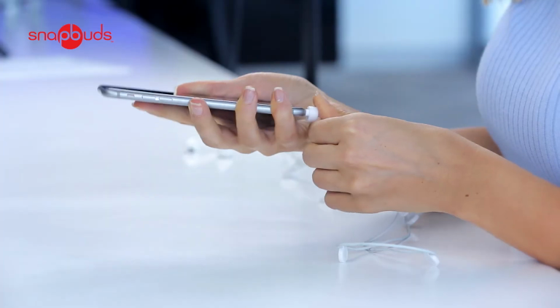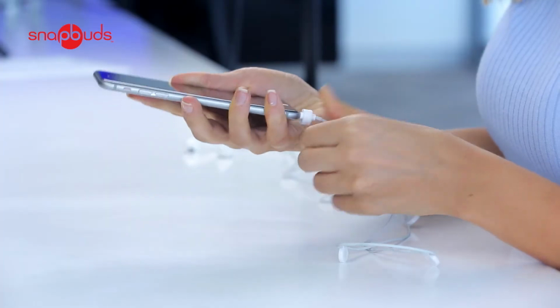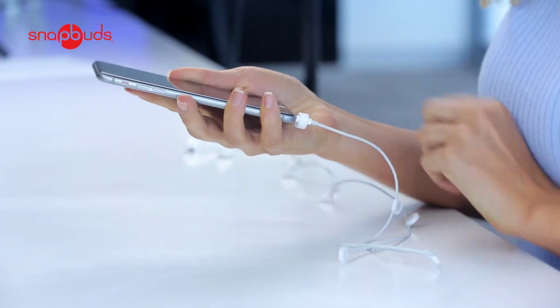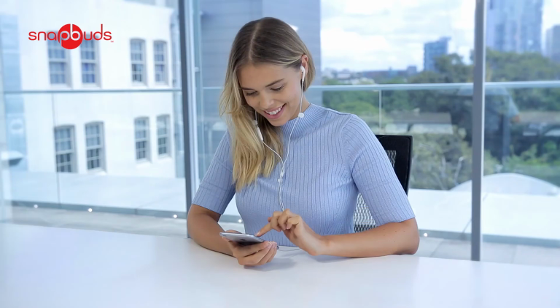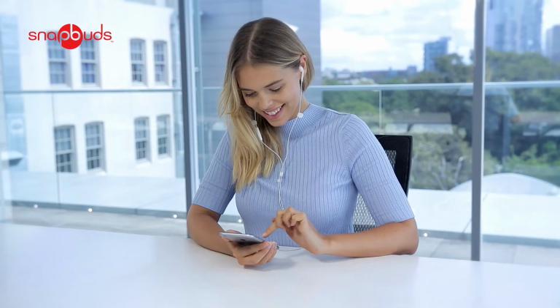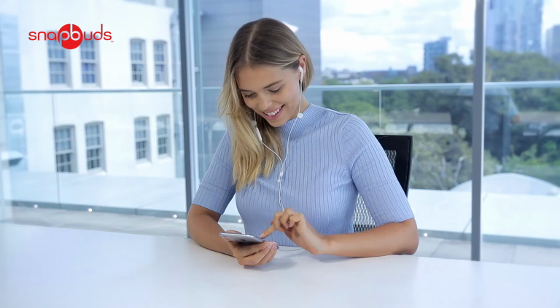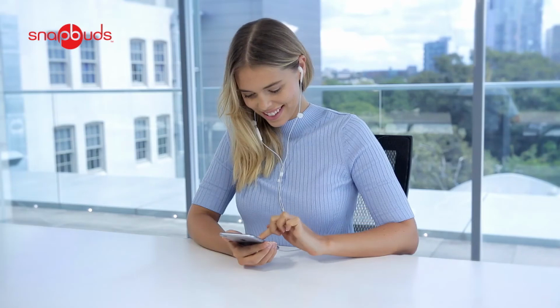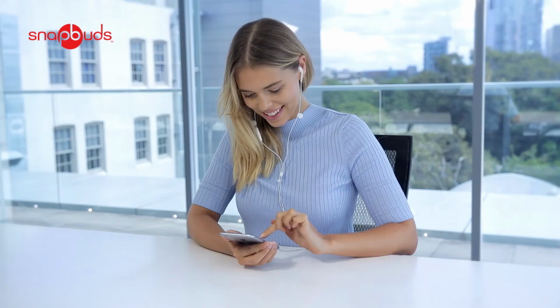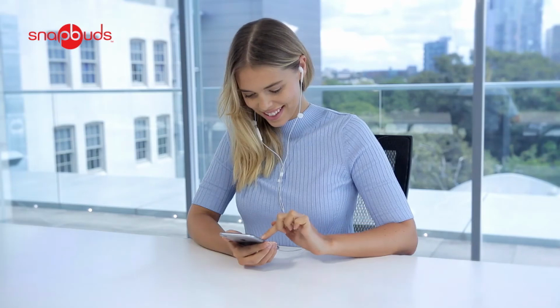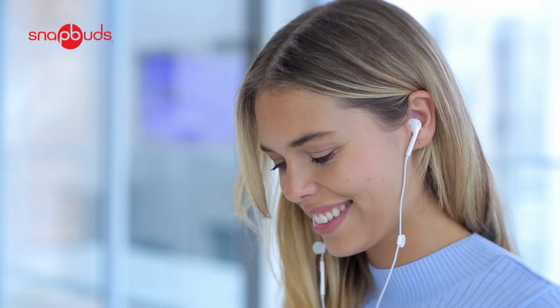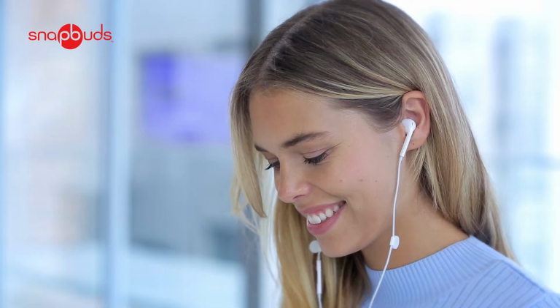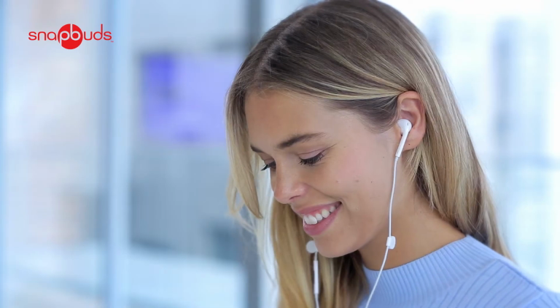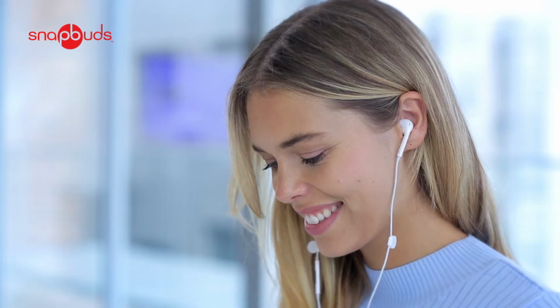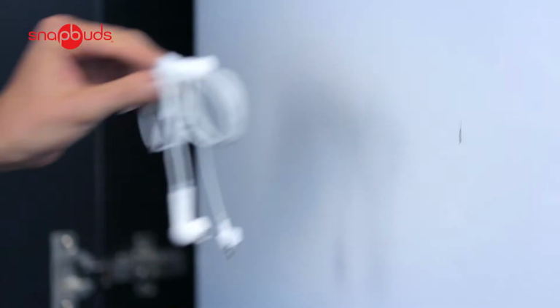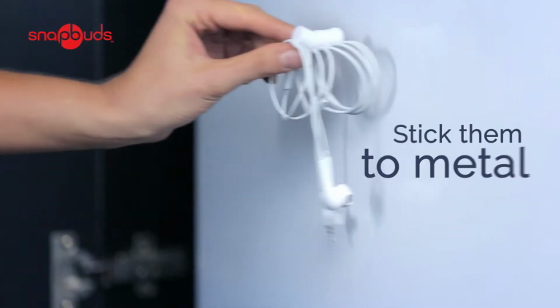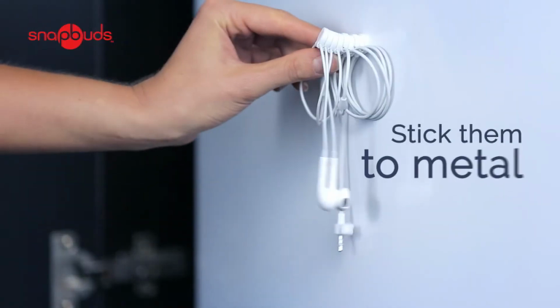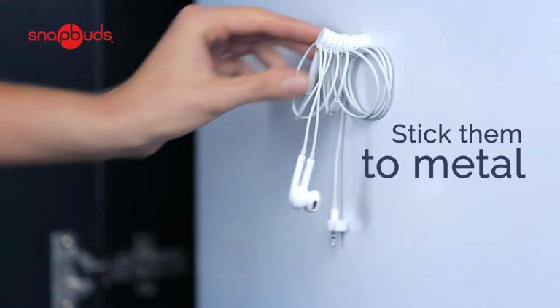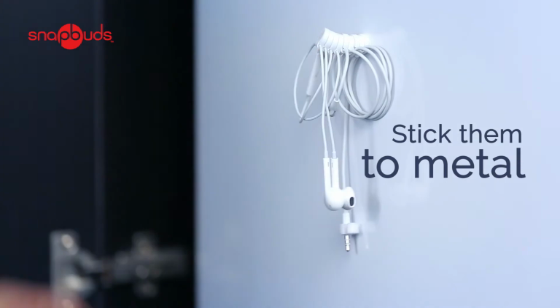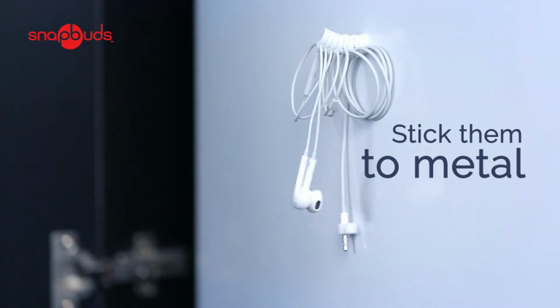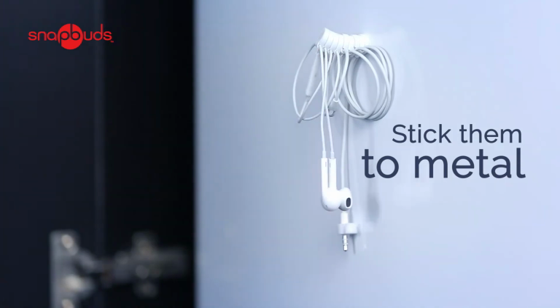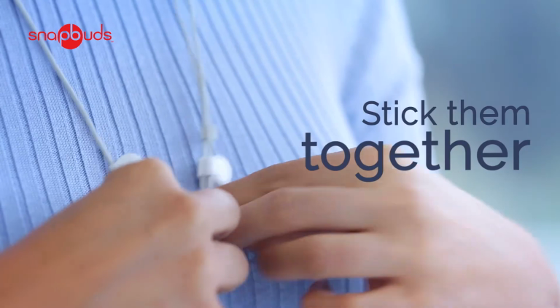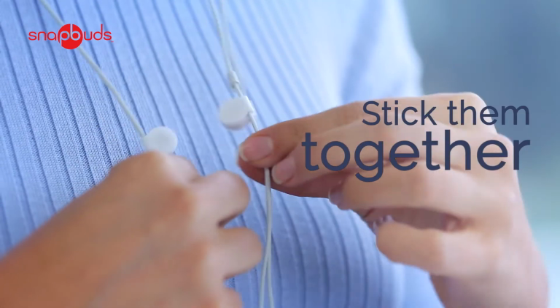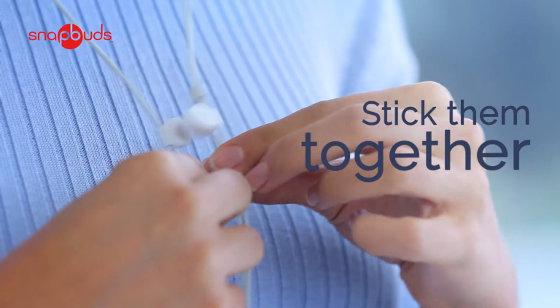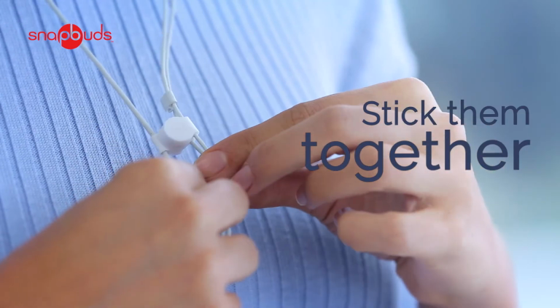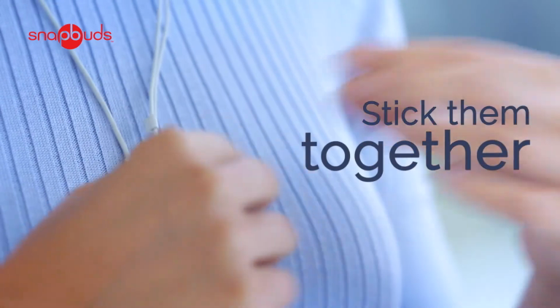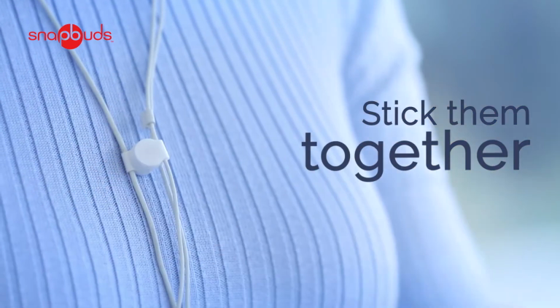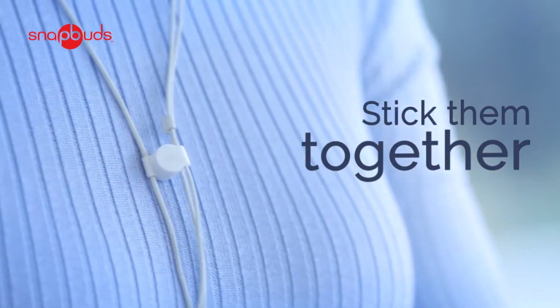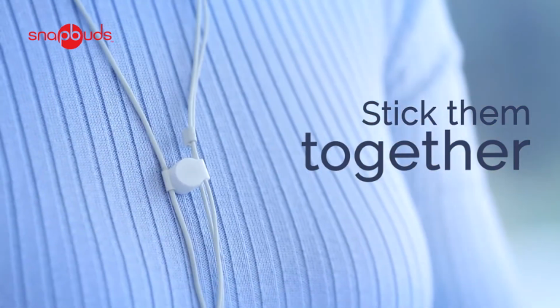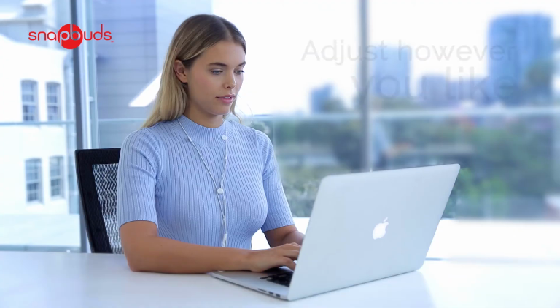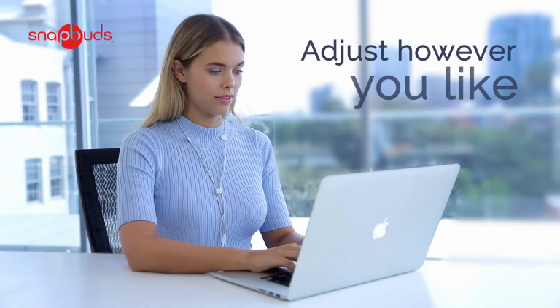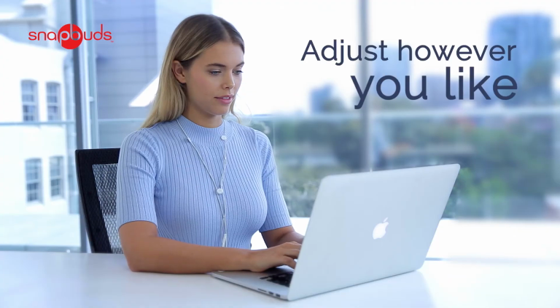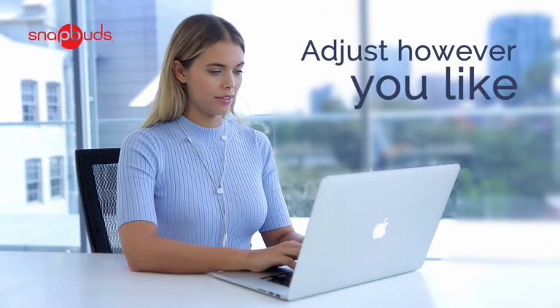SnapBuds don't just prevent tangling. You can stick them to any metal surface, or even to themselves, to adjust your headphones however you like.